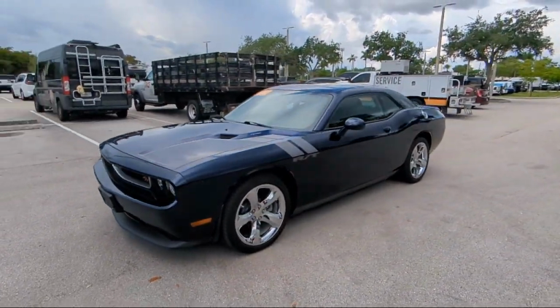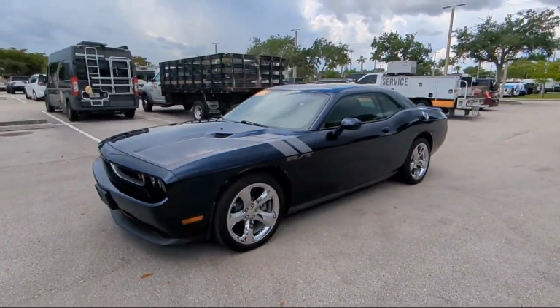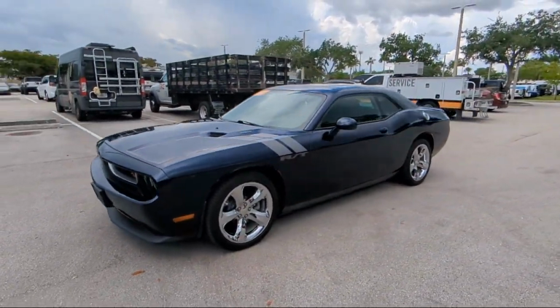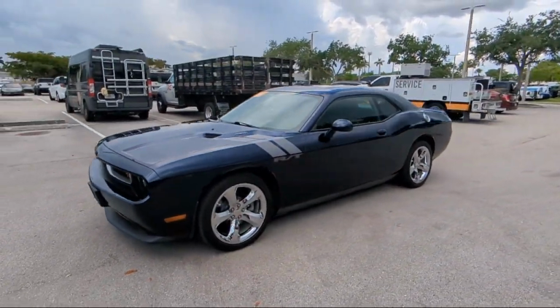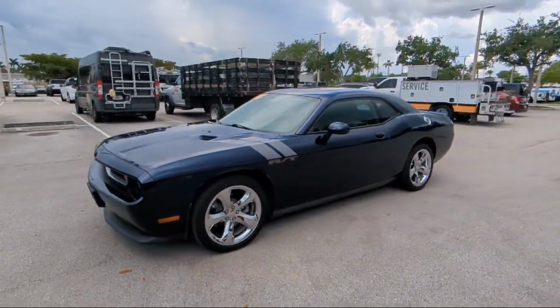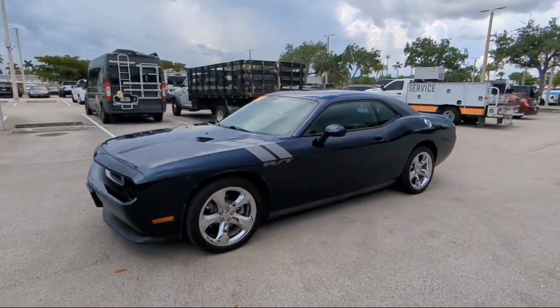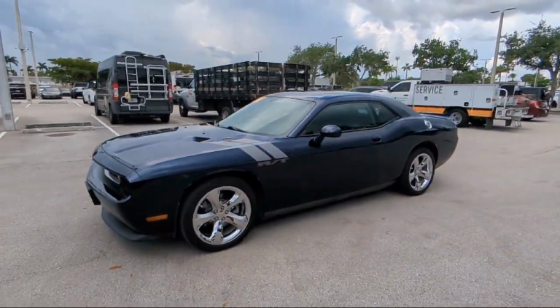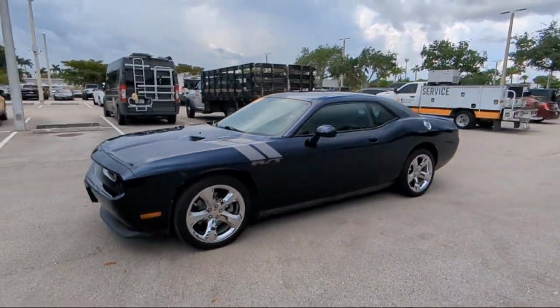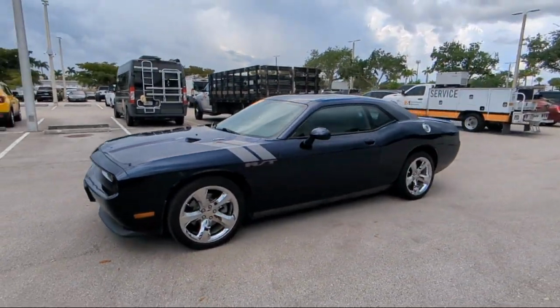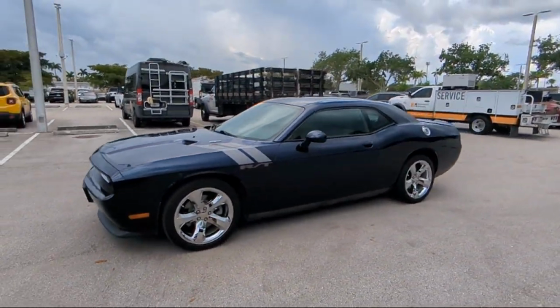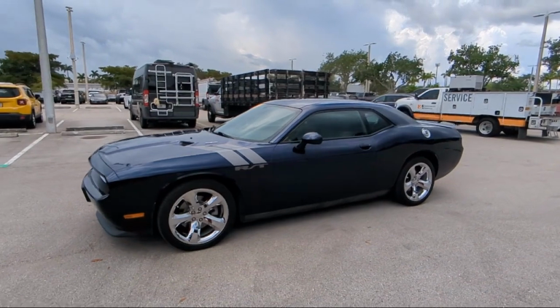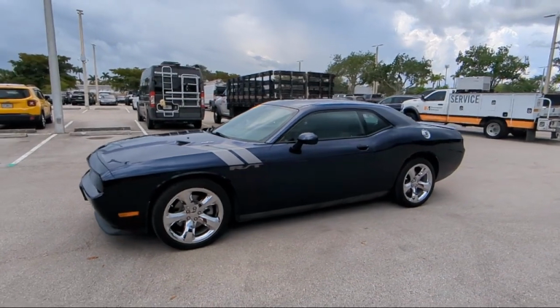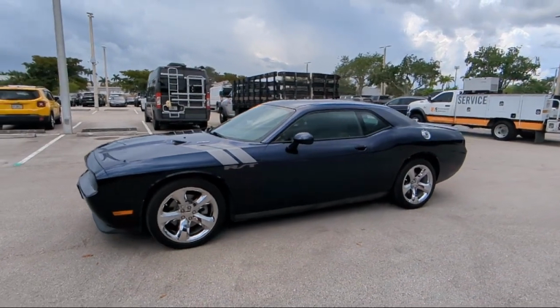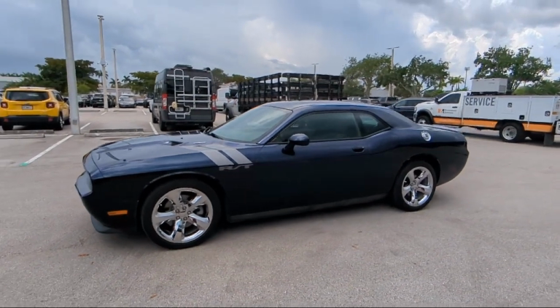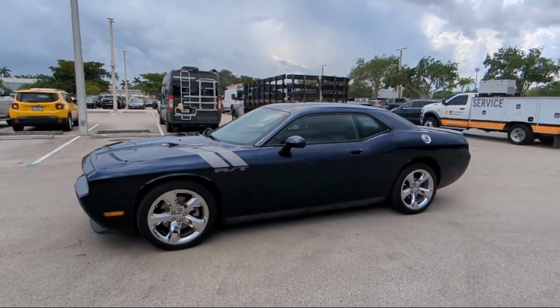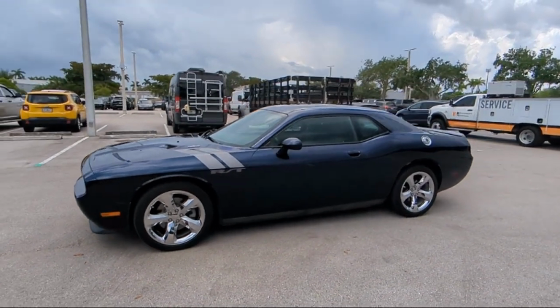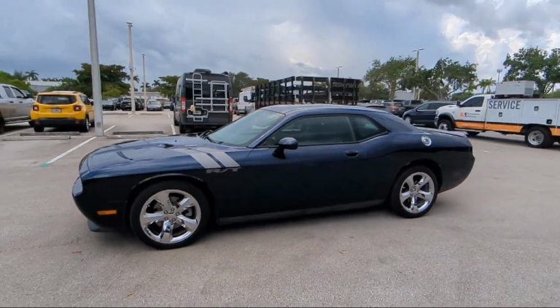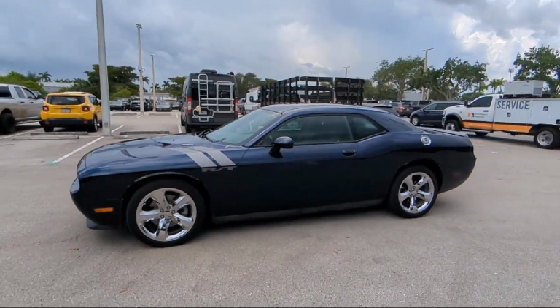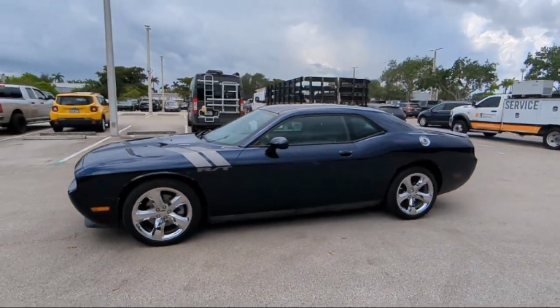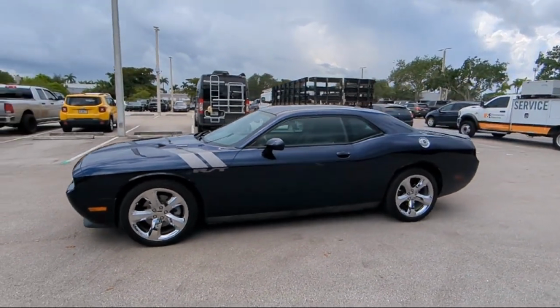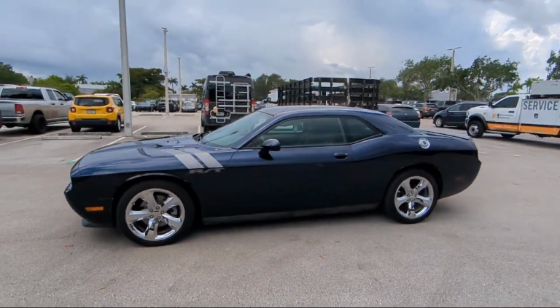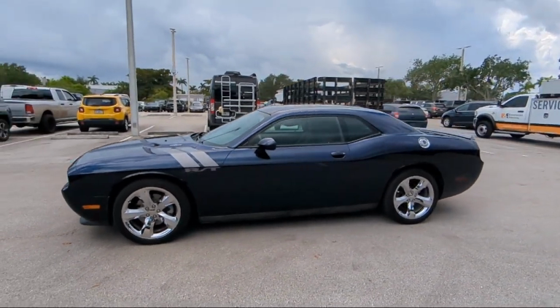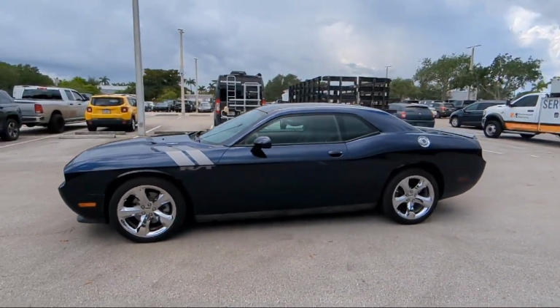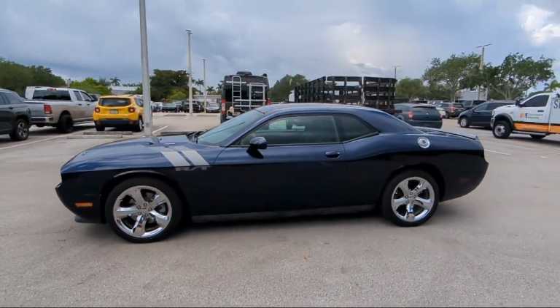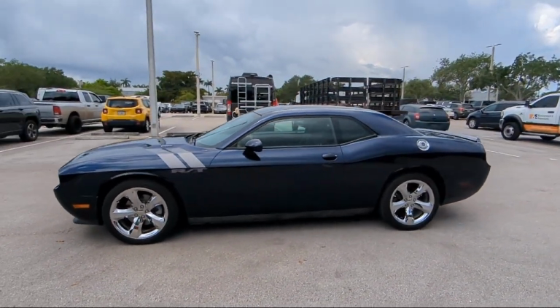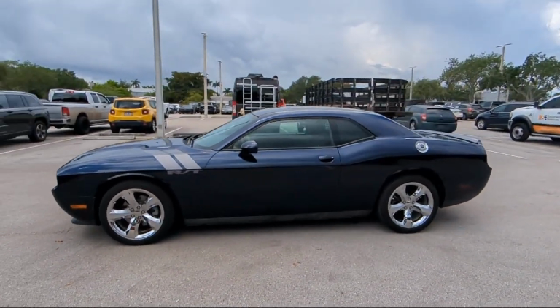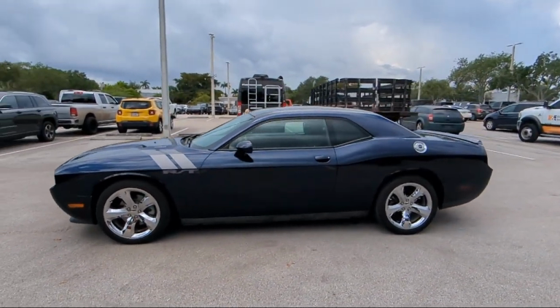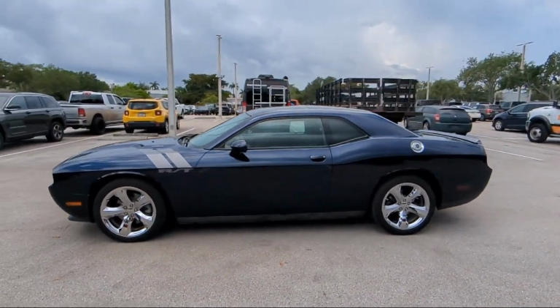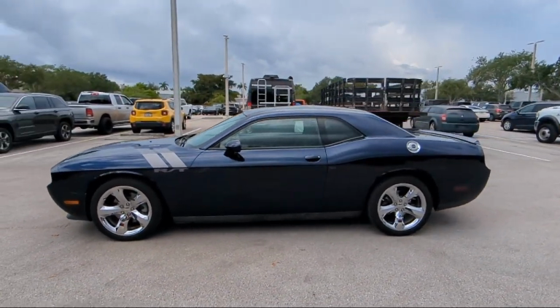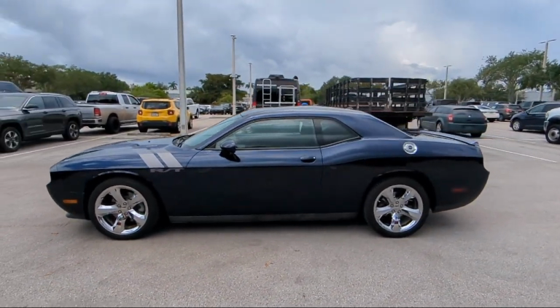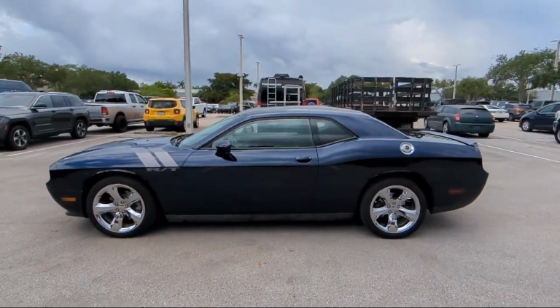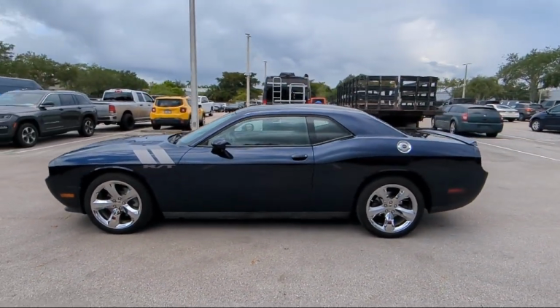So come visit us today at Rego Chrysler Dodge Jeep Ram Margate, and remember, you gotta go a Rego!